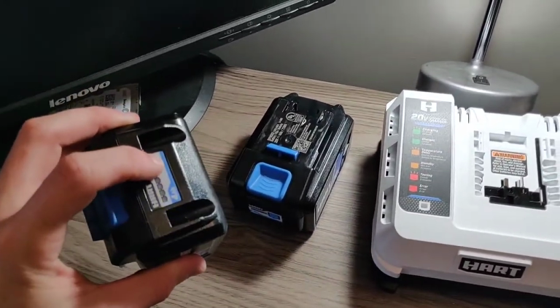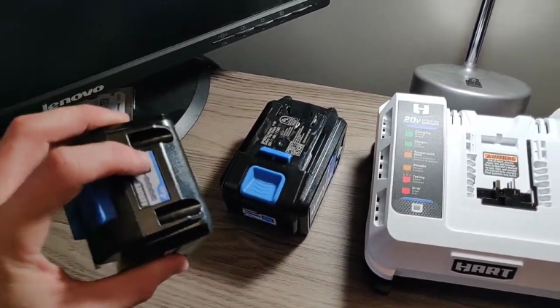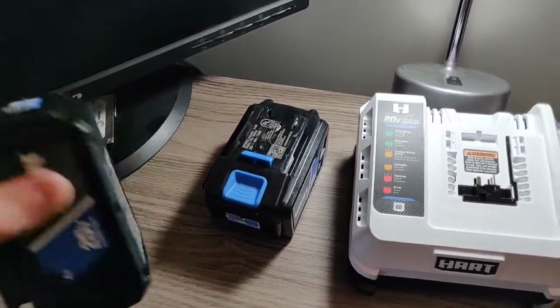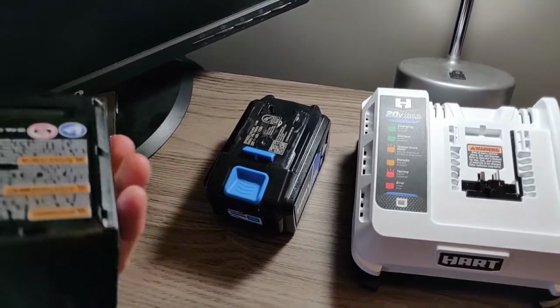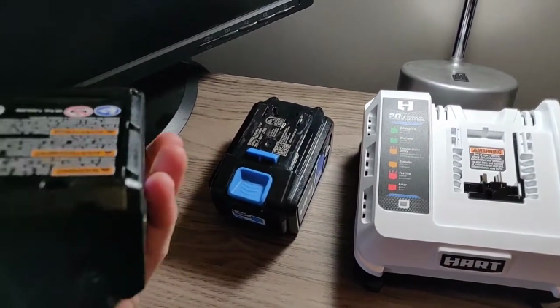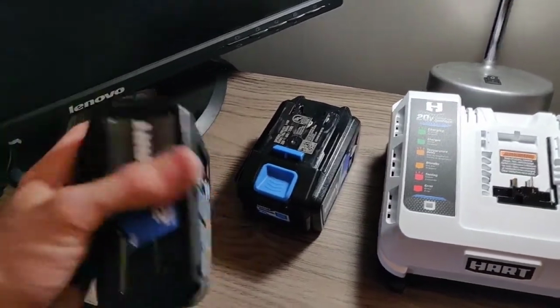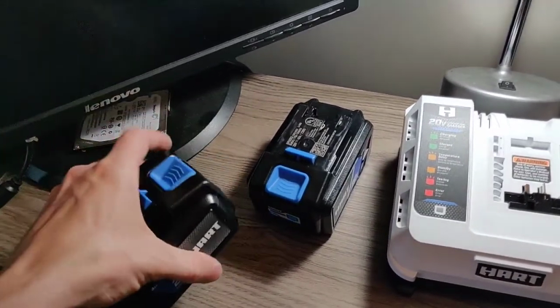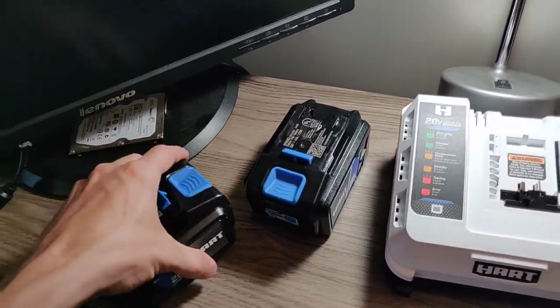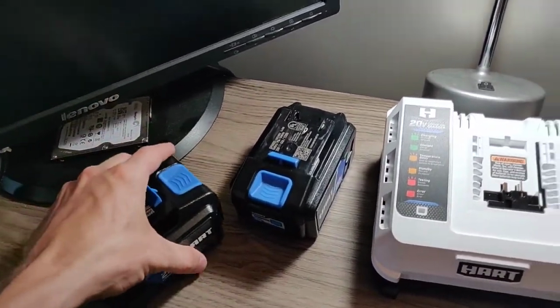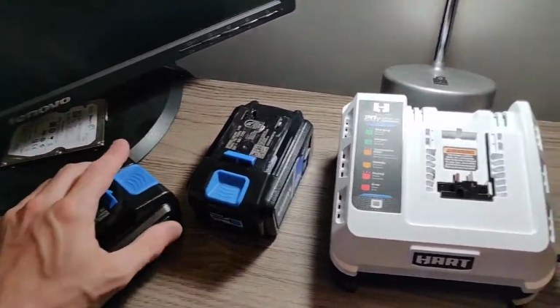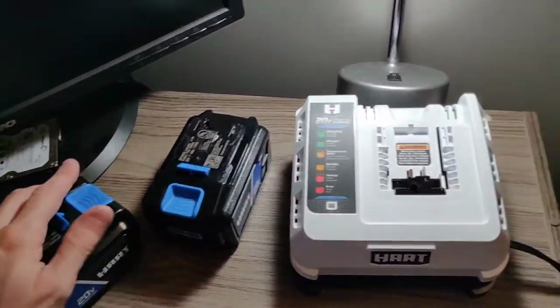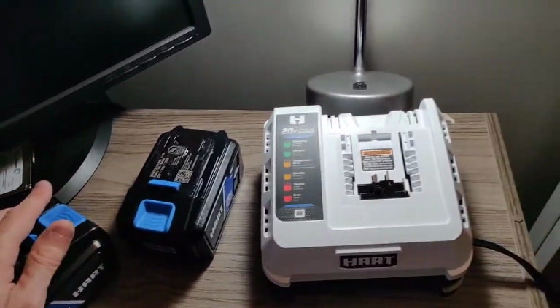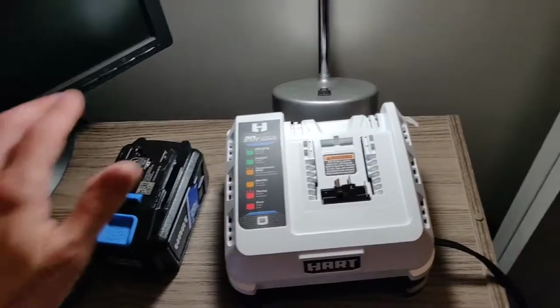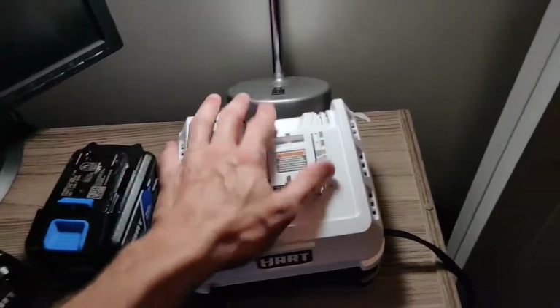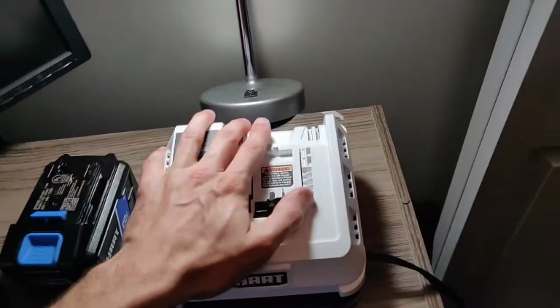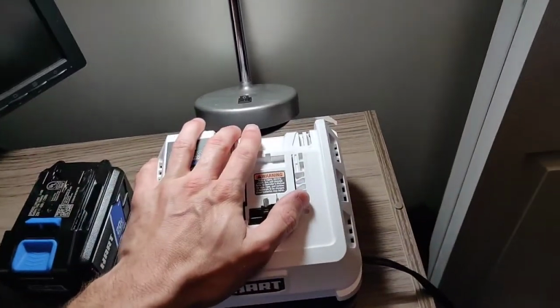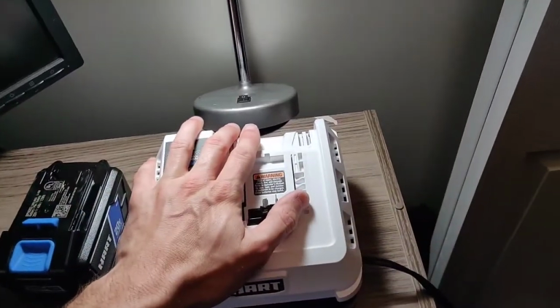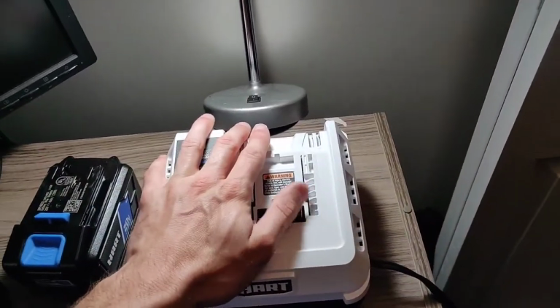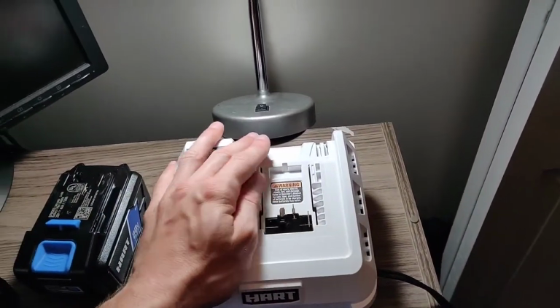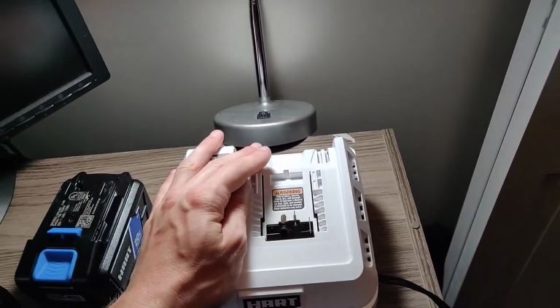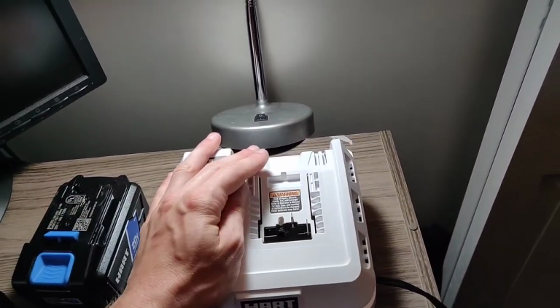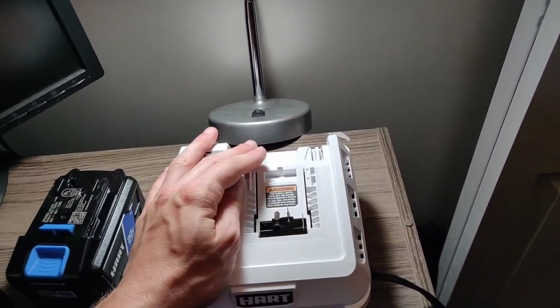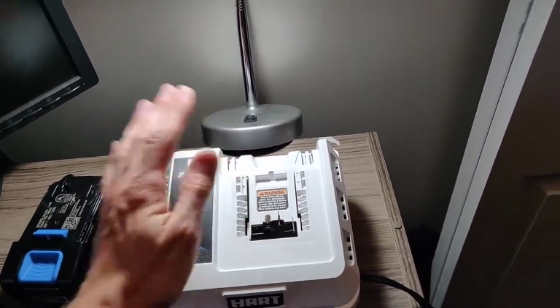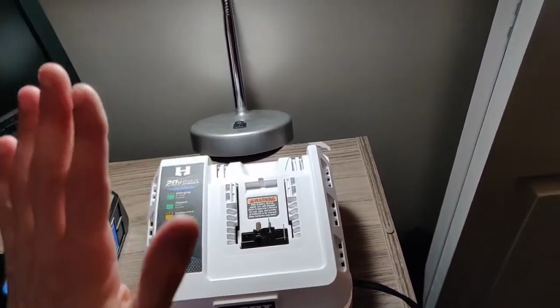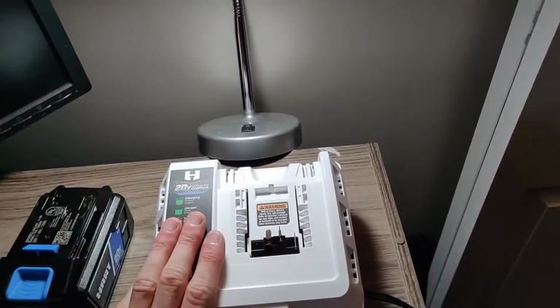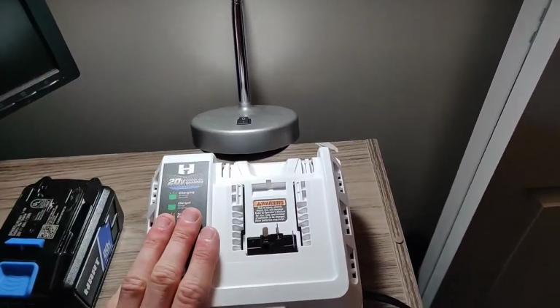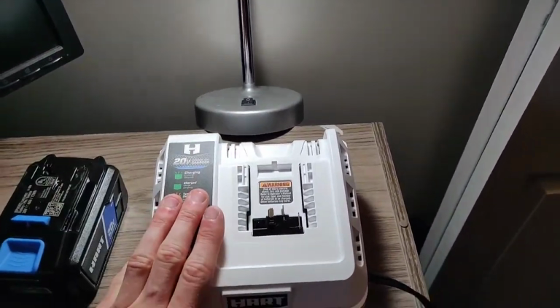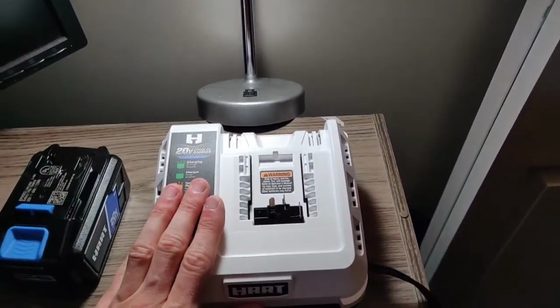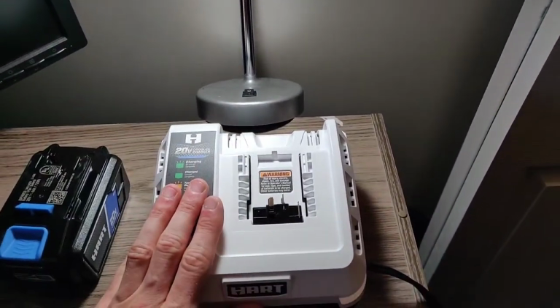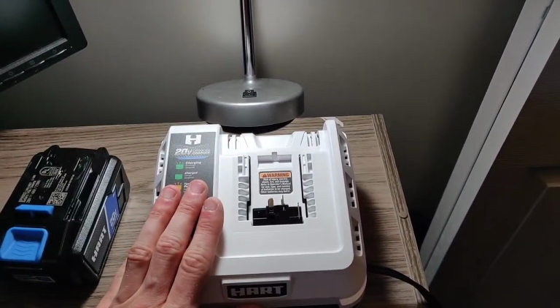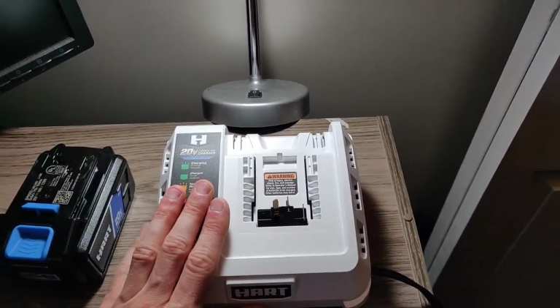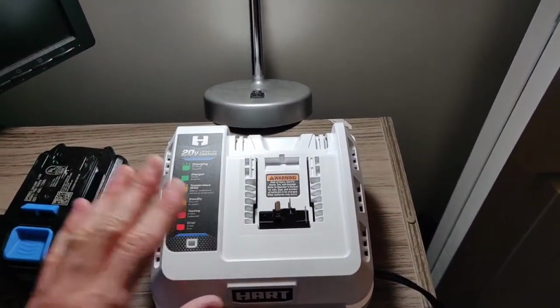These batteries did come pretty much dead, so we'll get them on this charger and charge them up. But first, let's go ahead and take this charger apart.